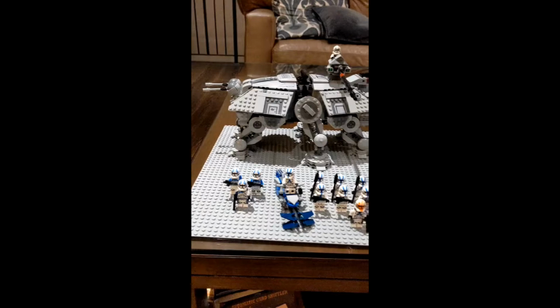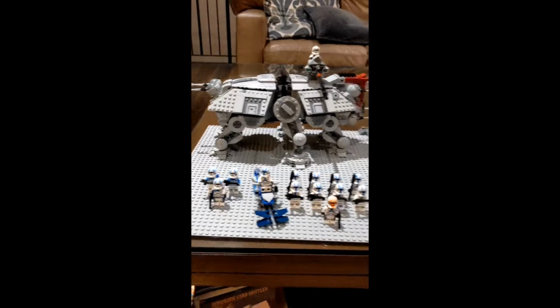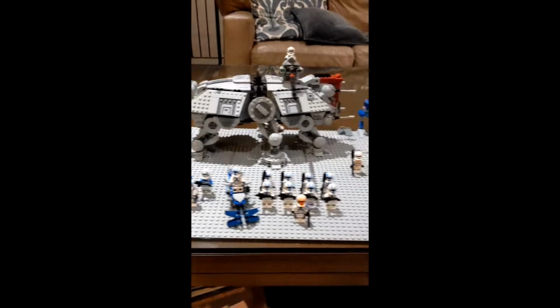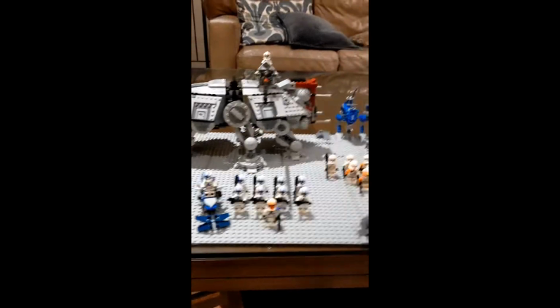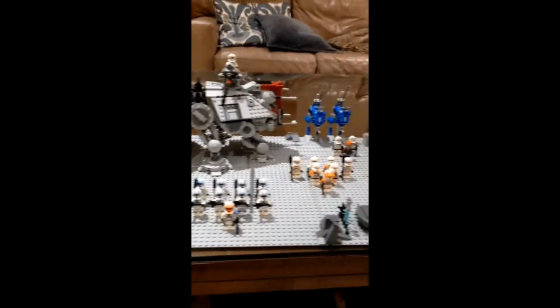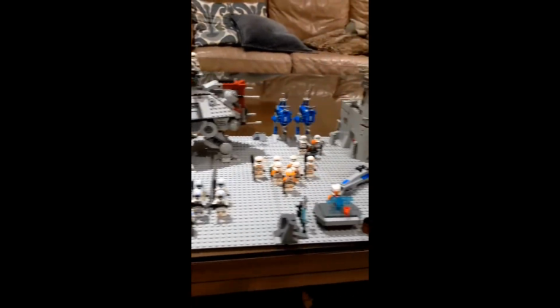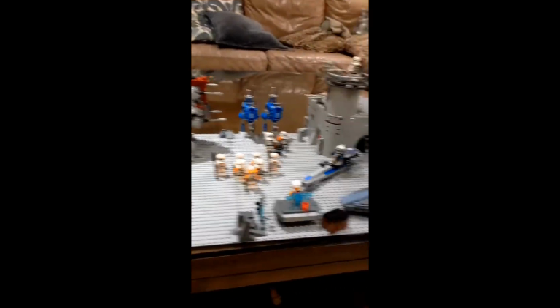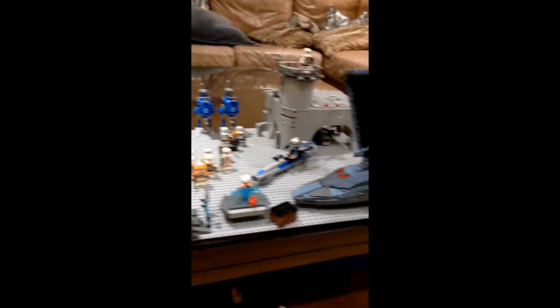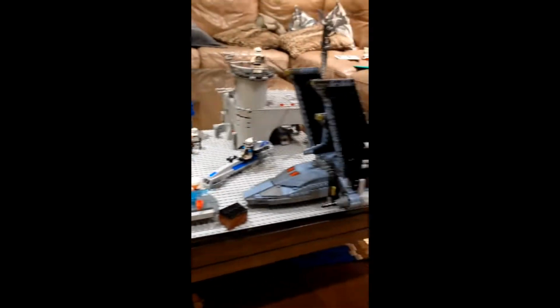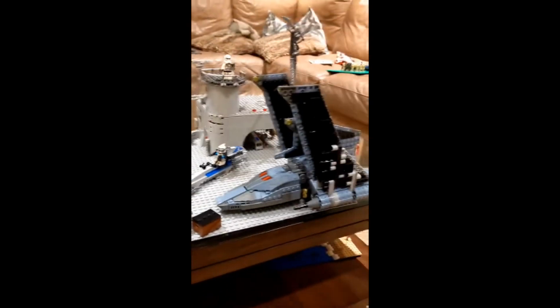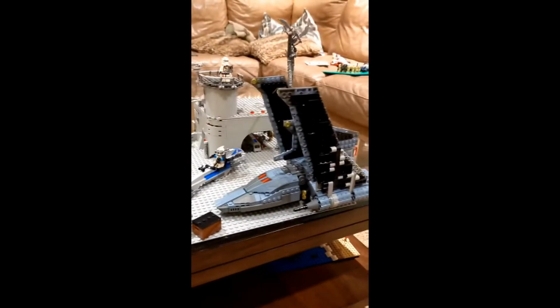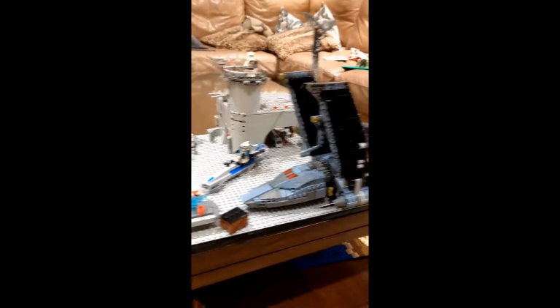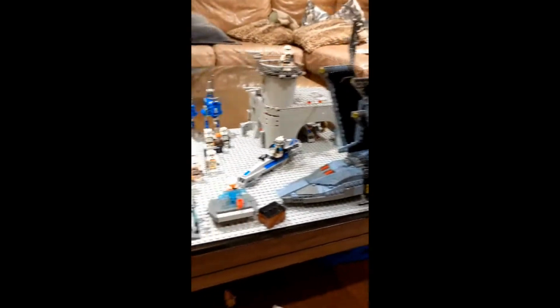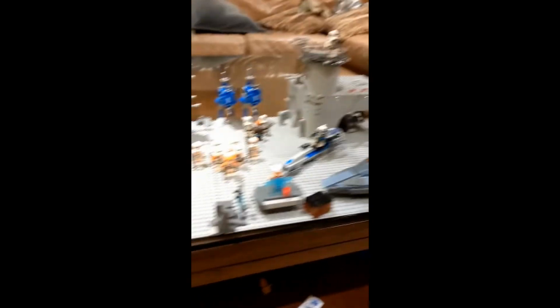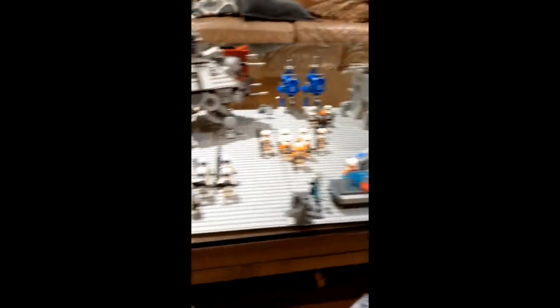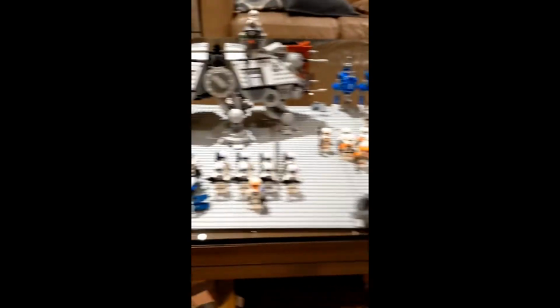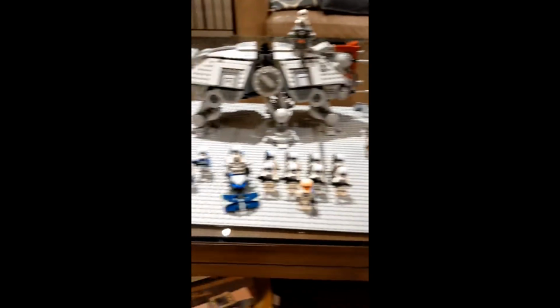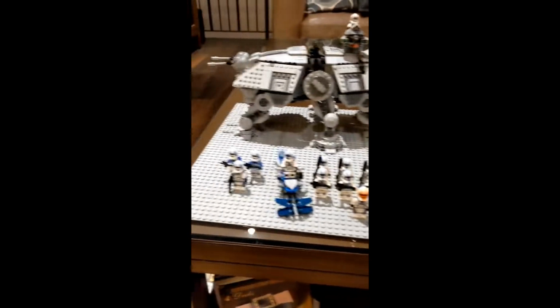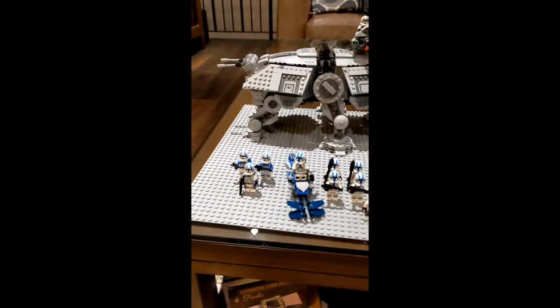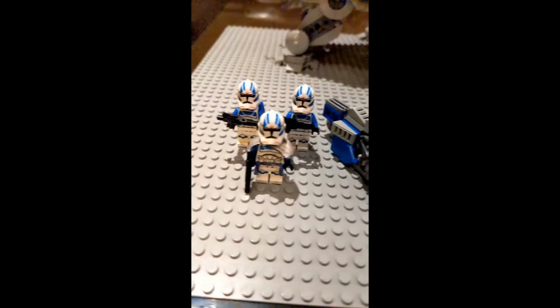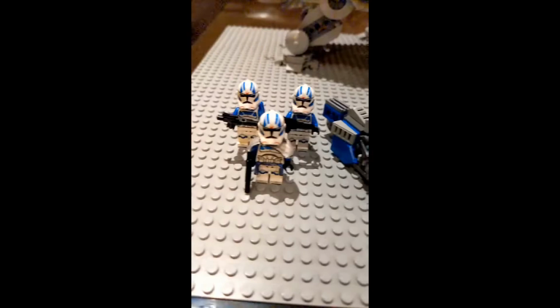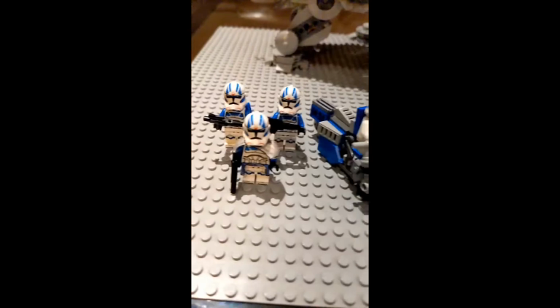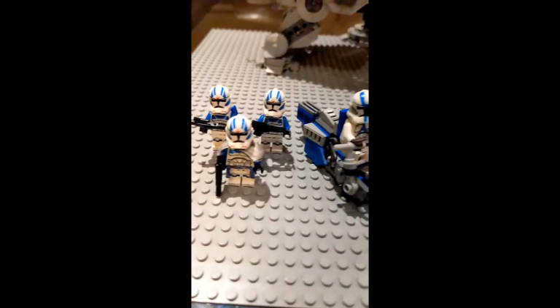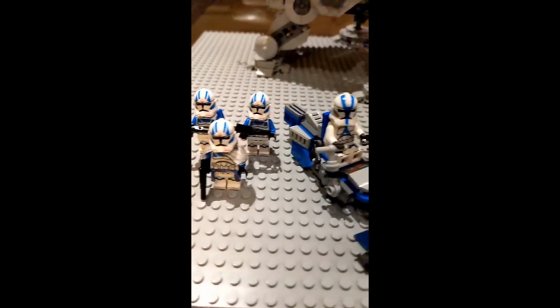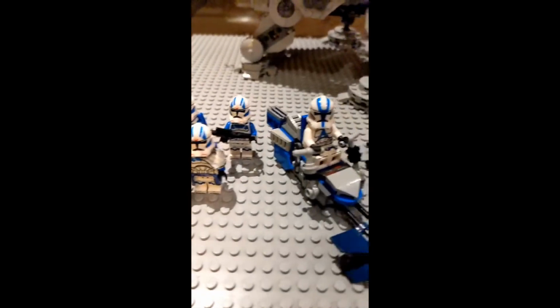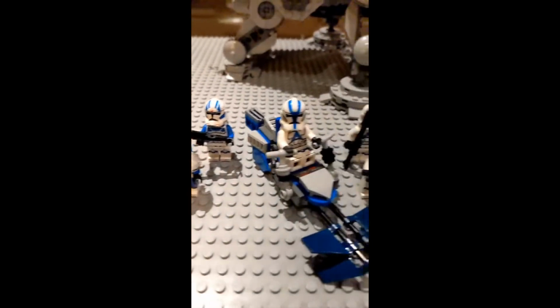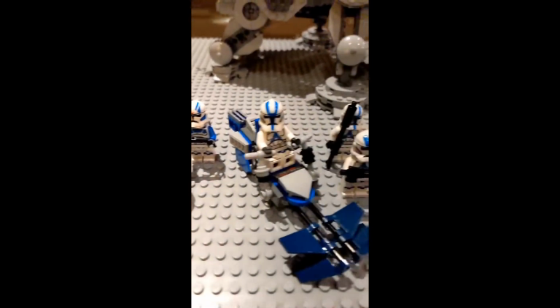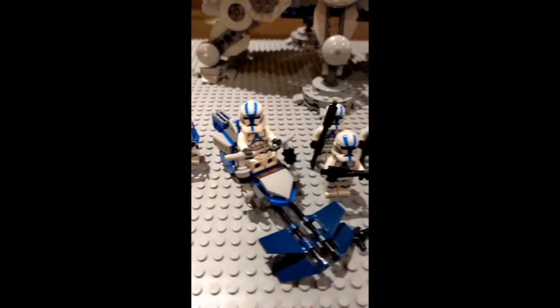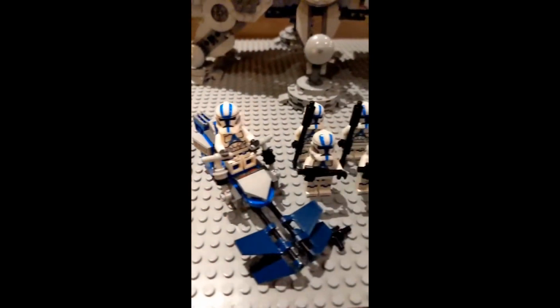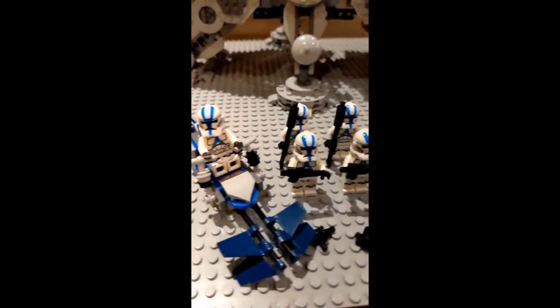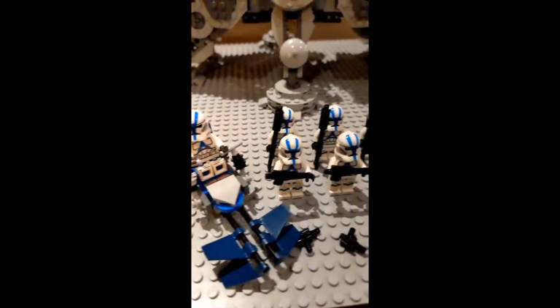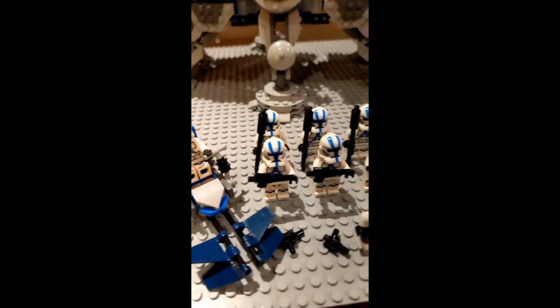This is the clone base we made. It comes with a lot of clone troopers.